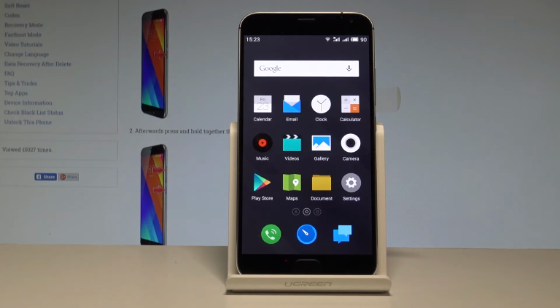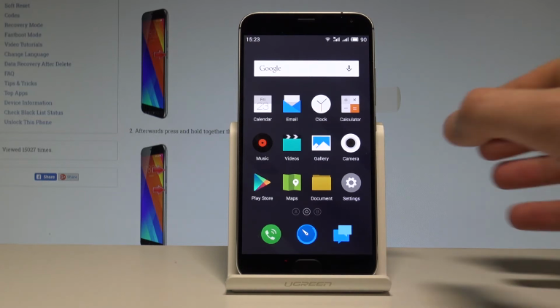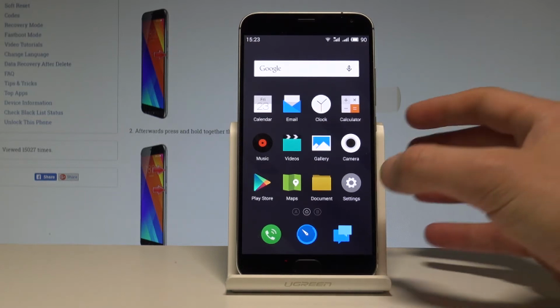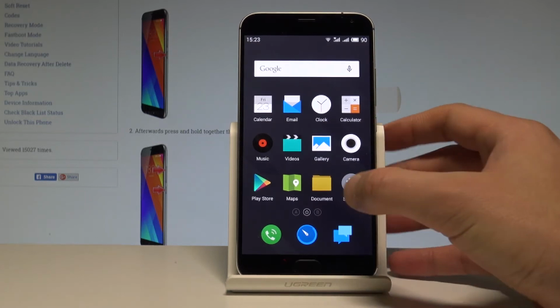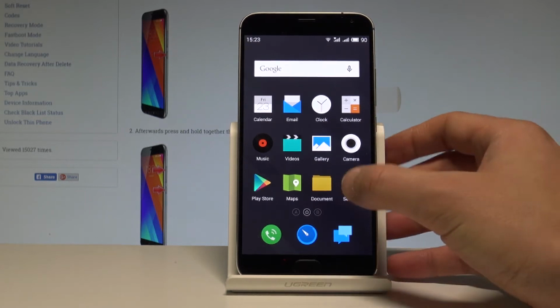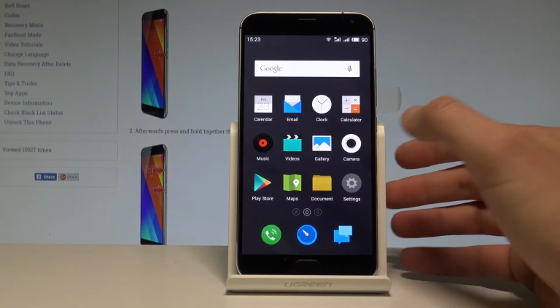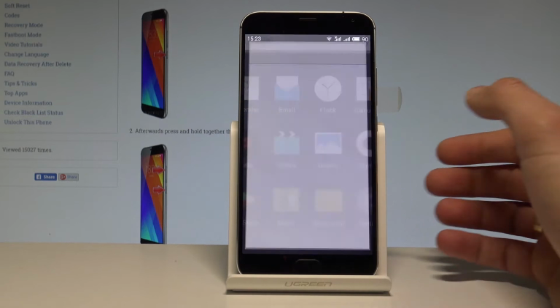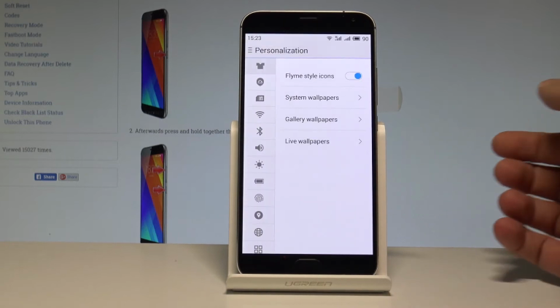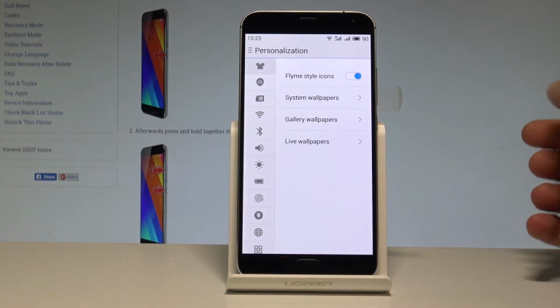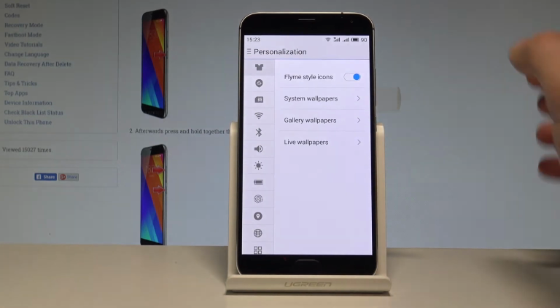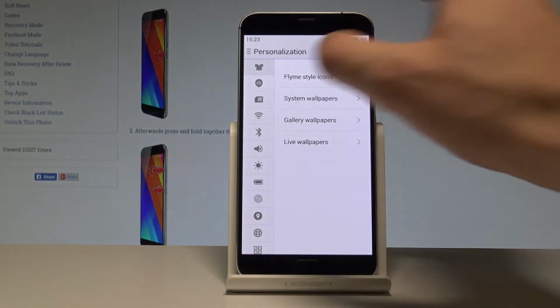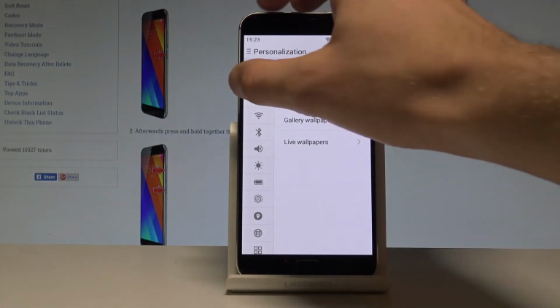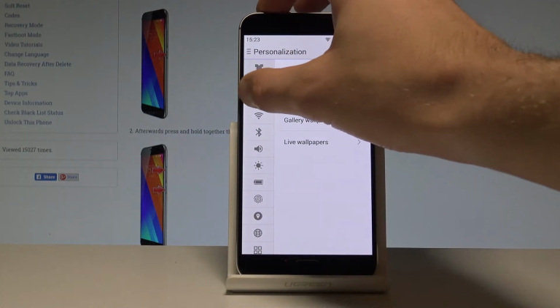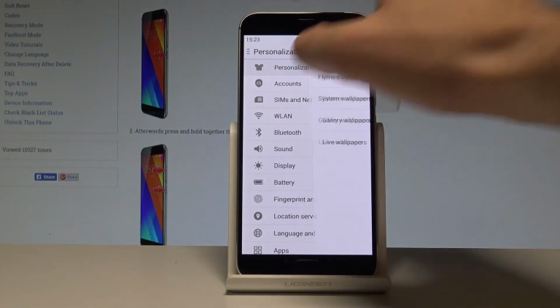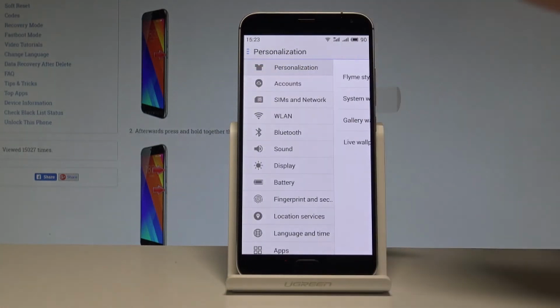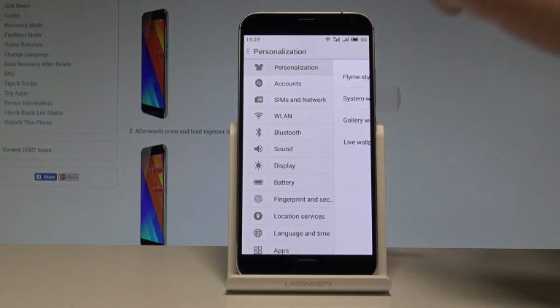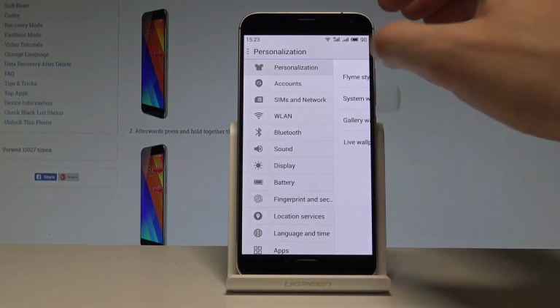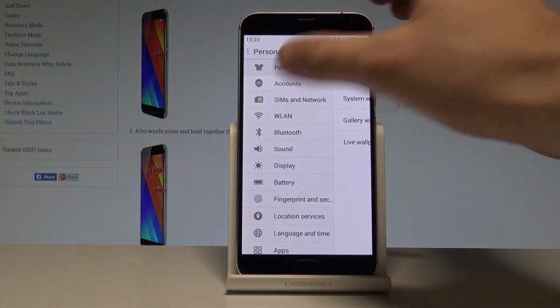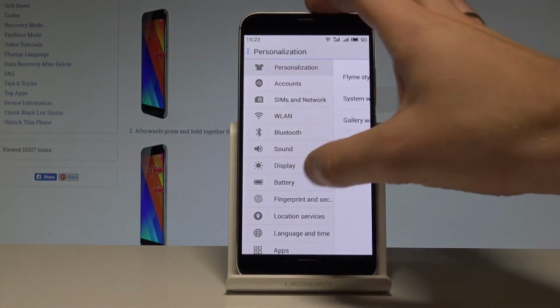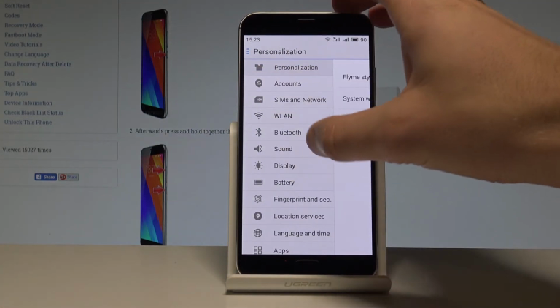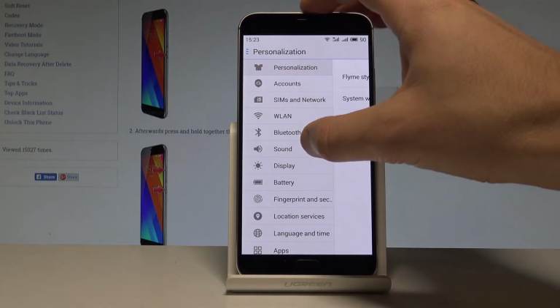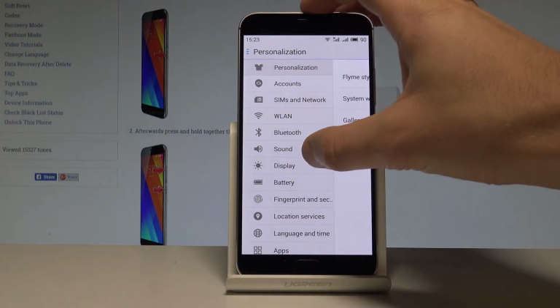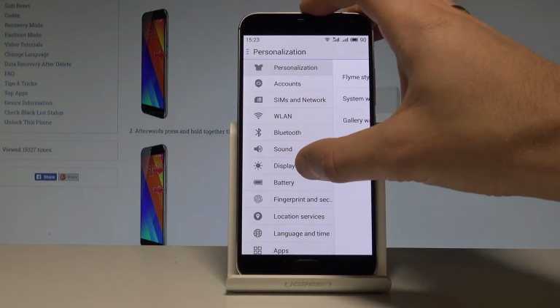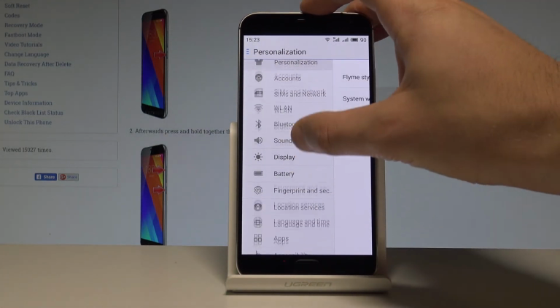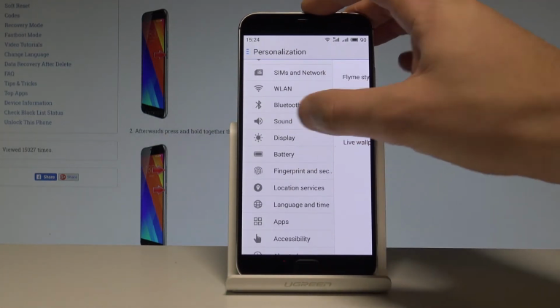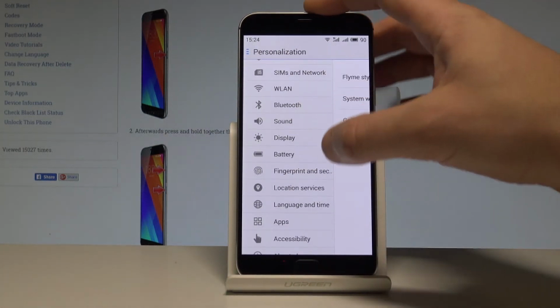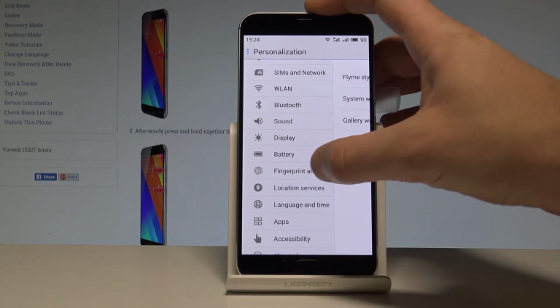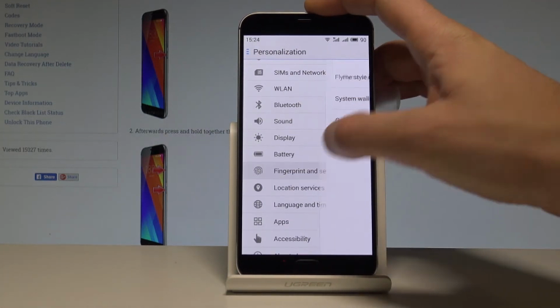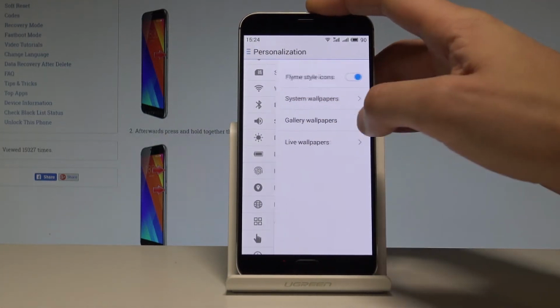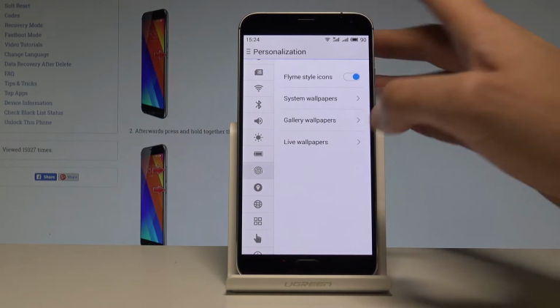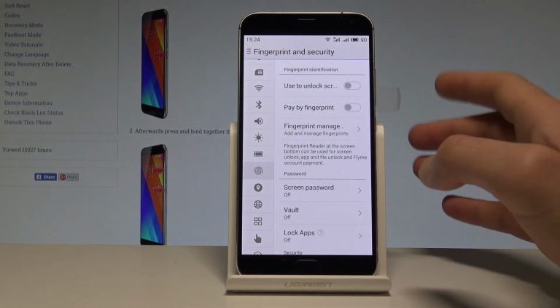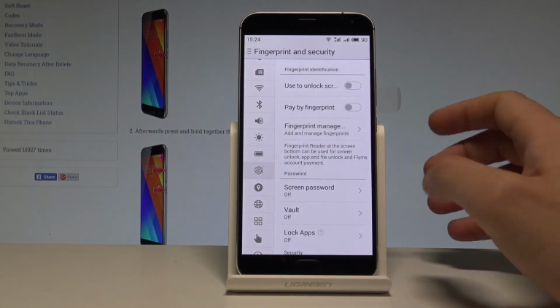Here you have to find and select Settings. Open the left menu, scroll down, and choose Fingerprint and Security.